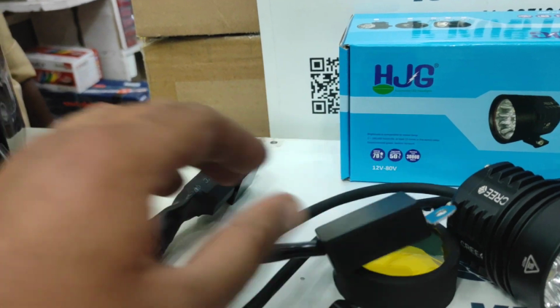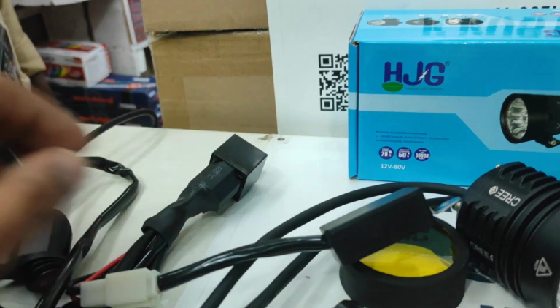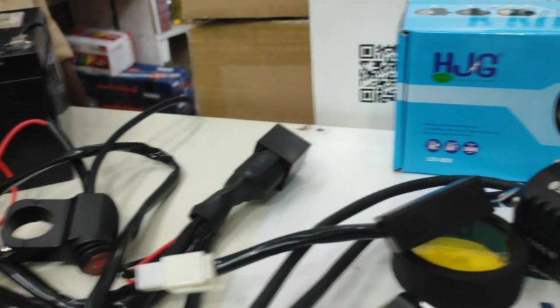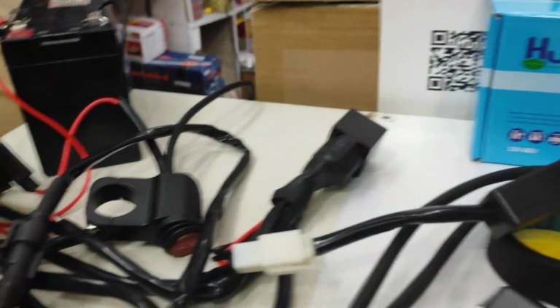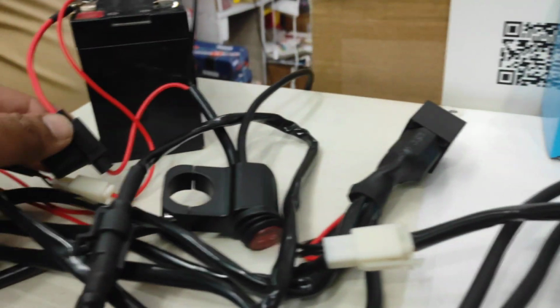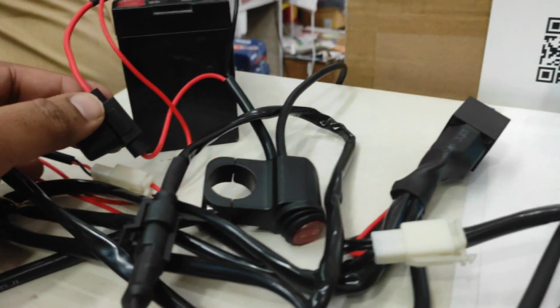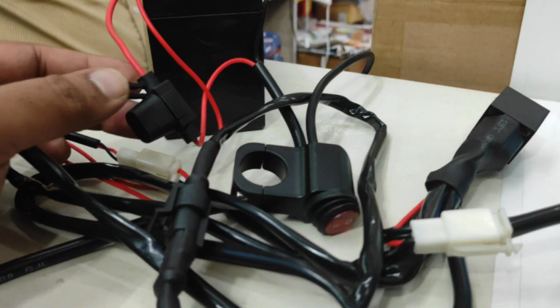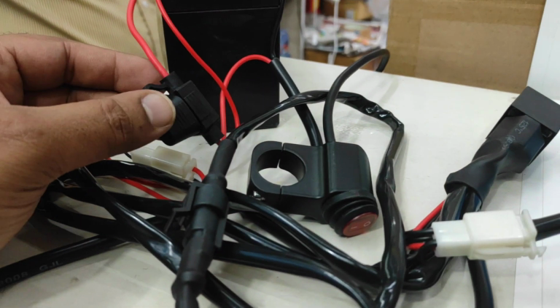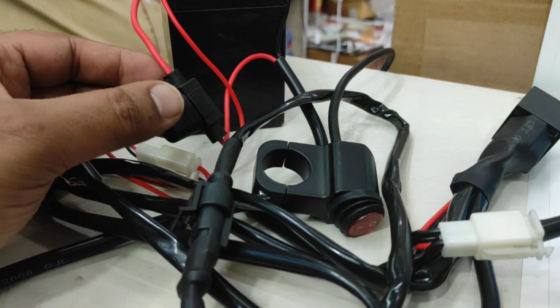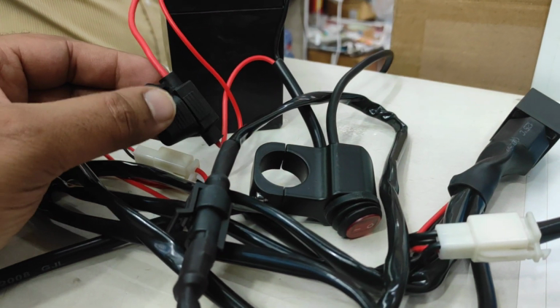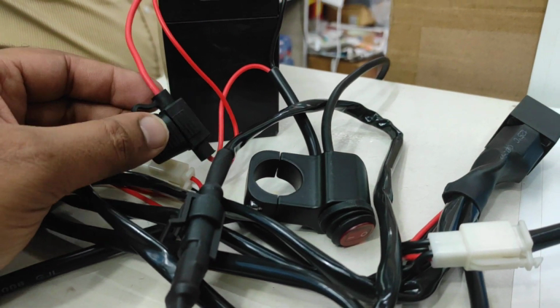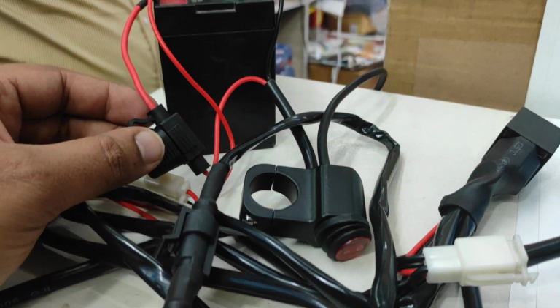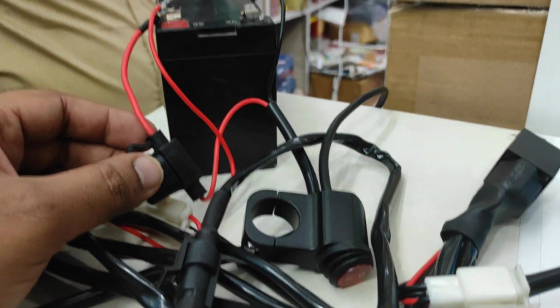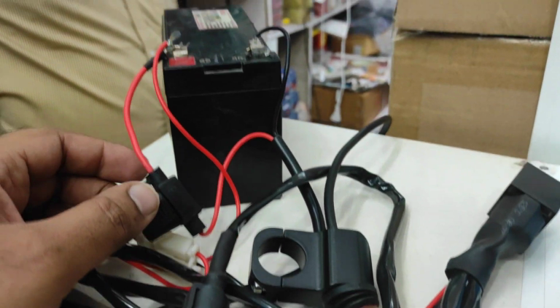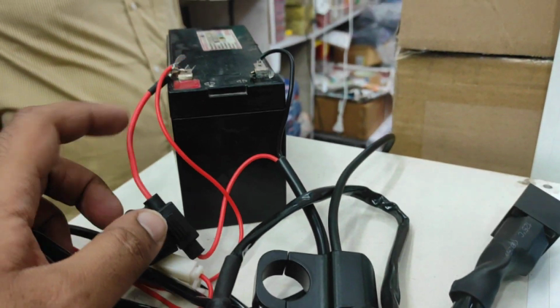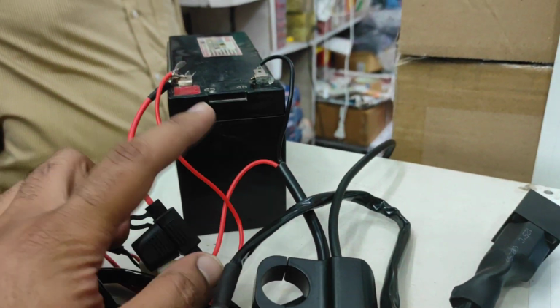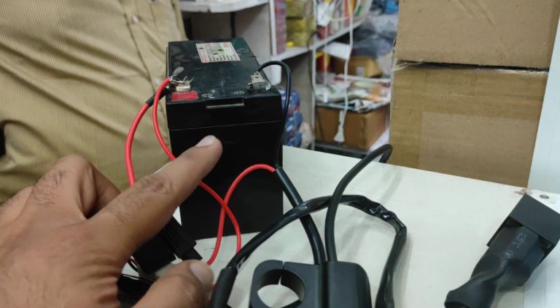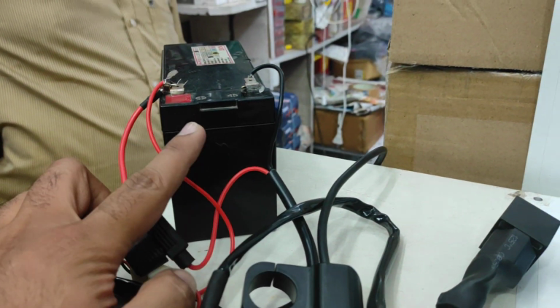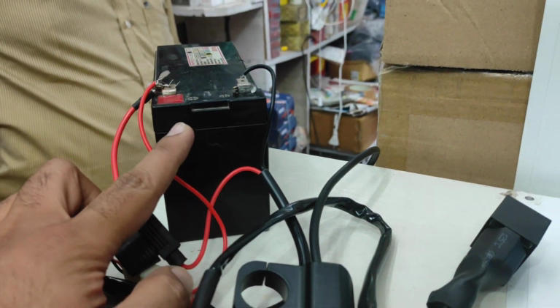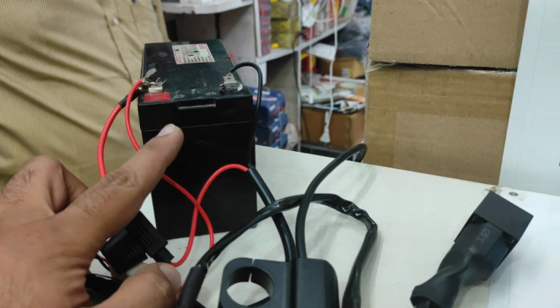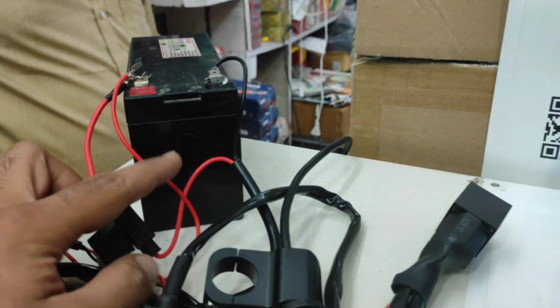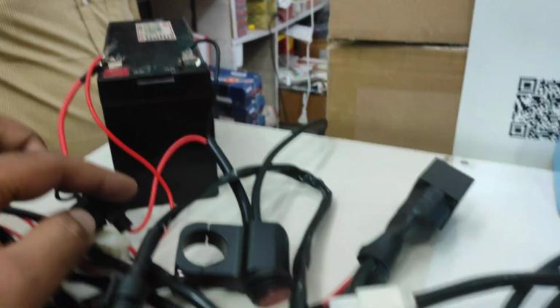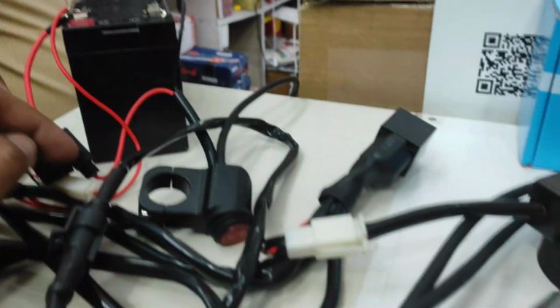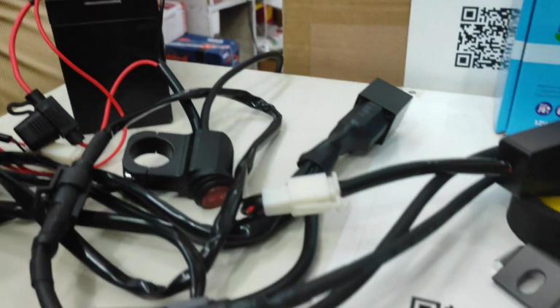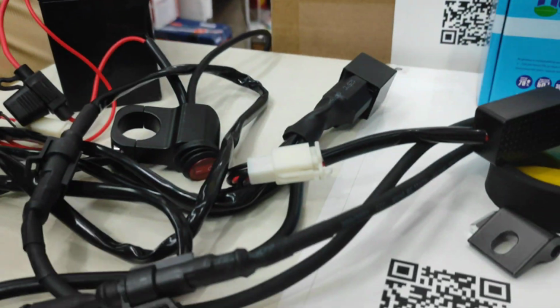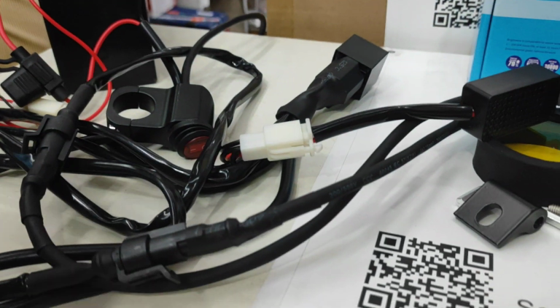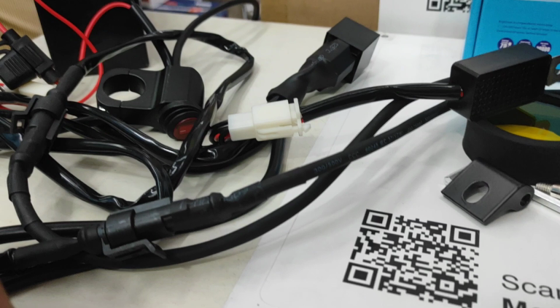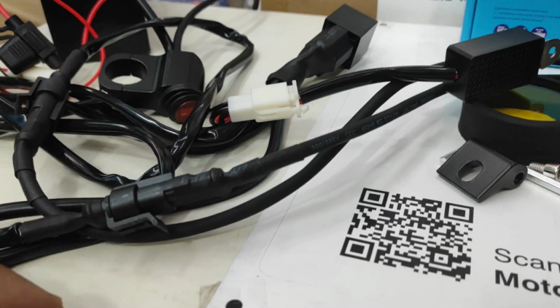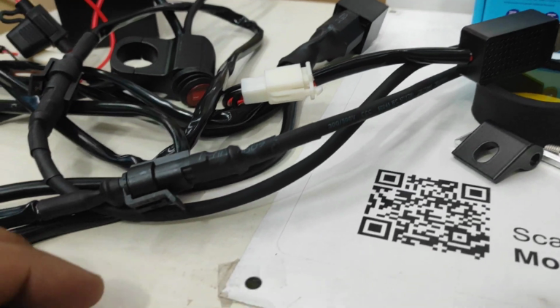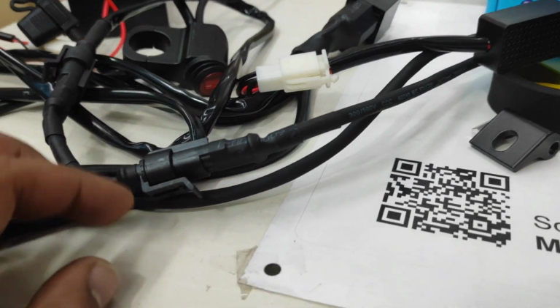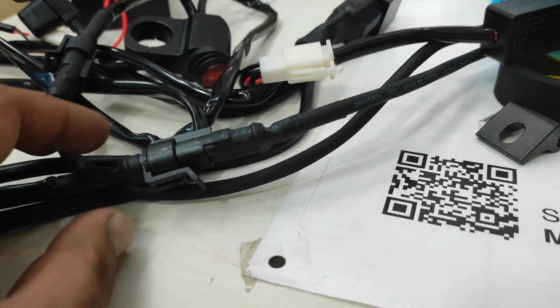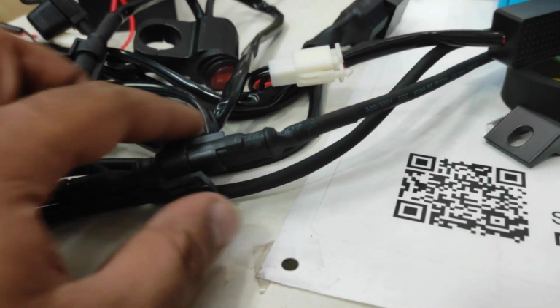And here is the fuse box. Direct plug and play — no need to cut any wire.